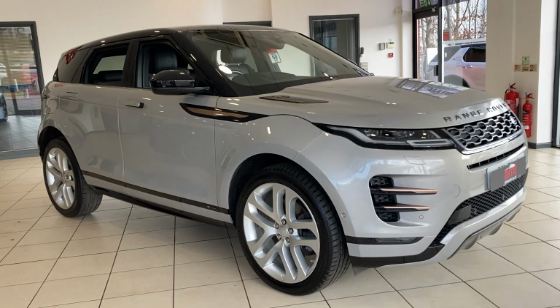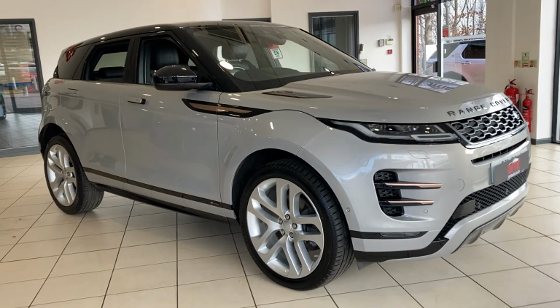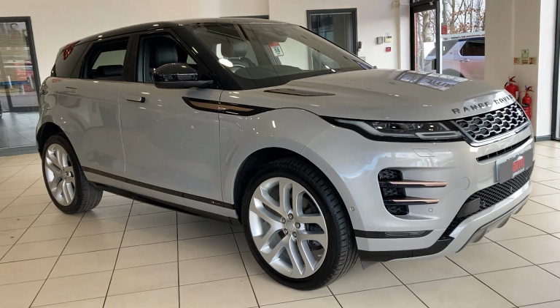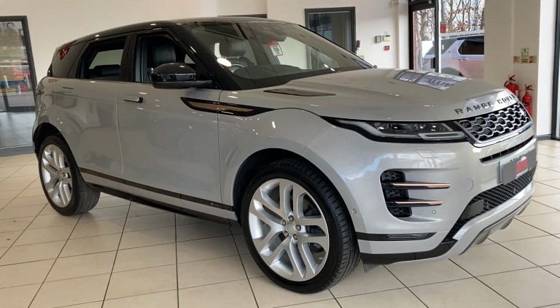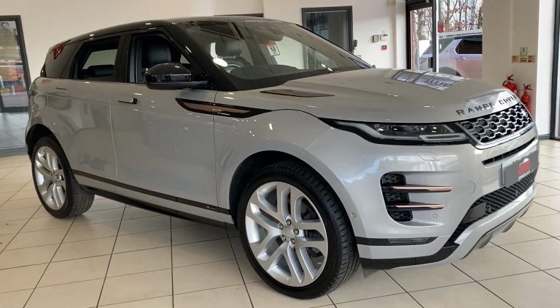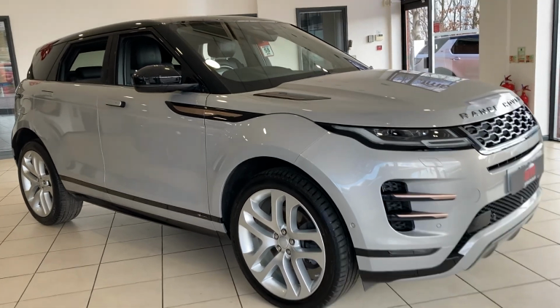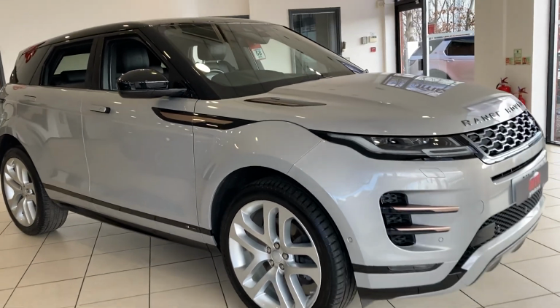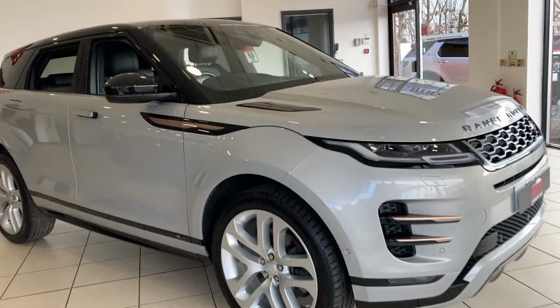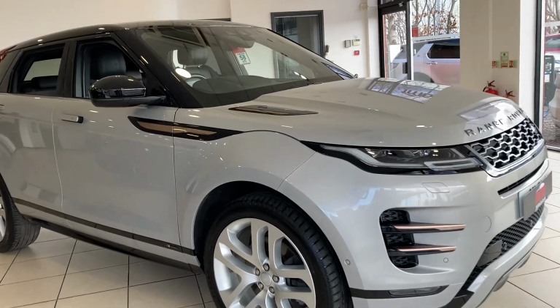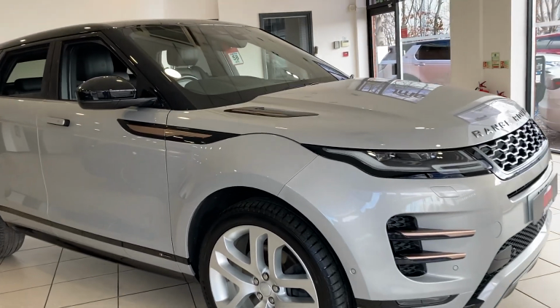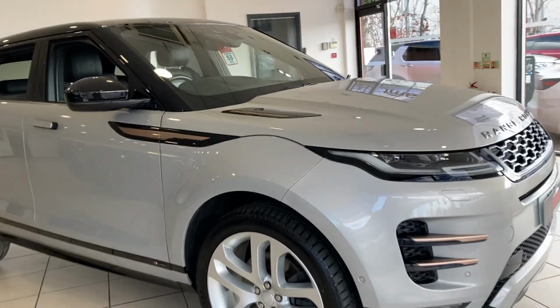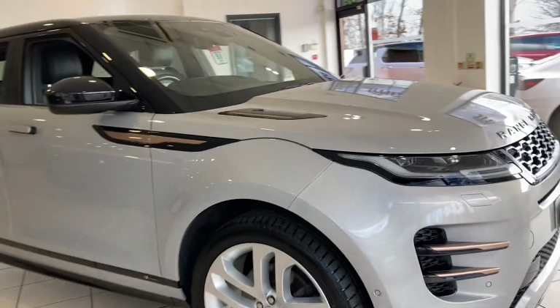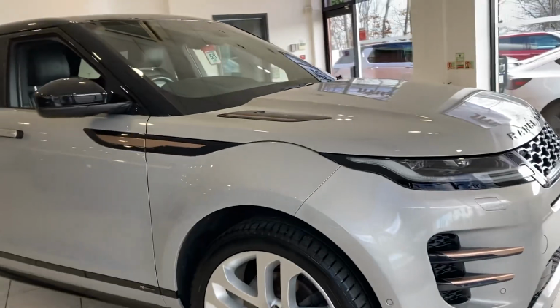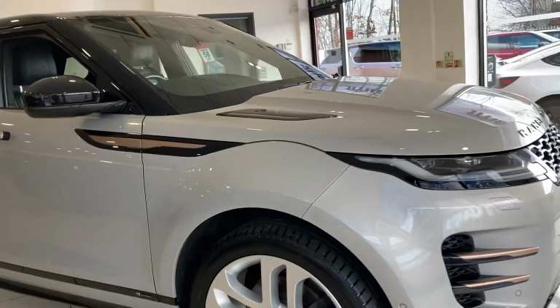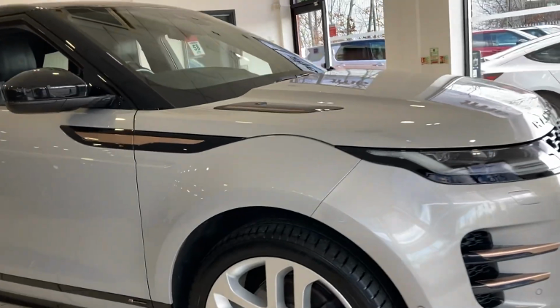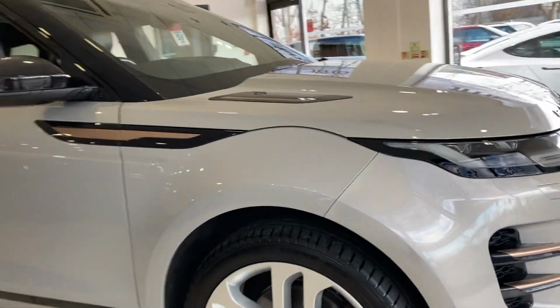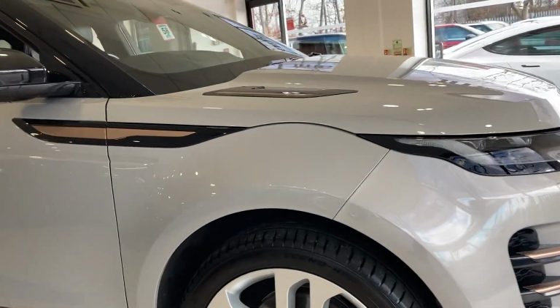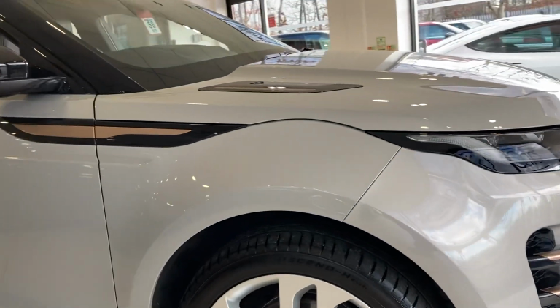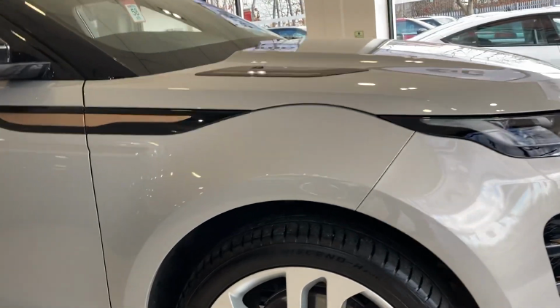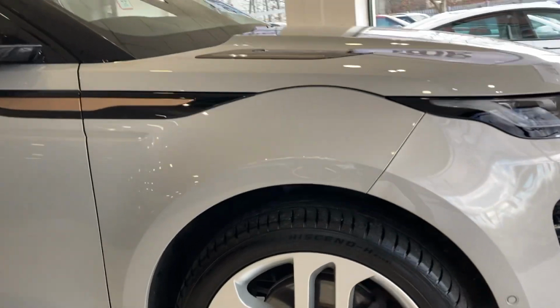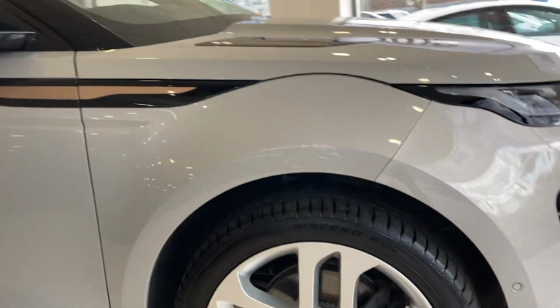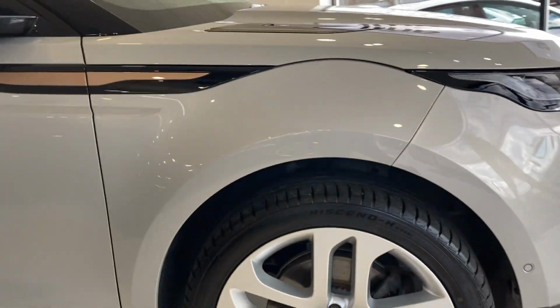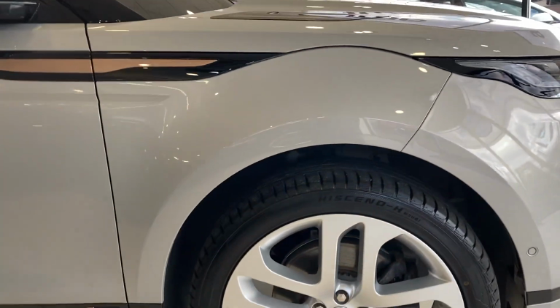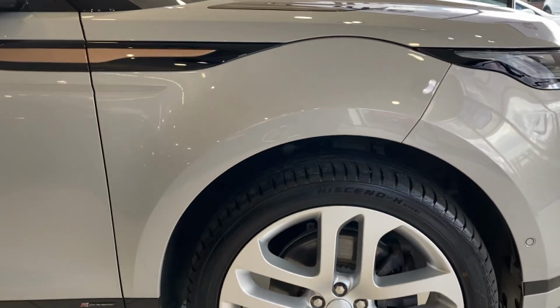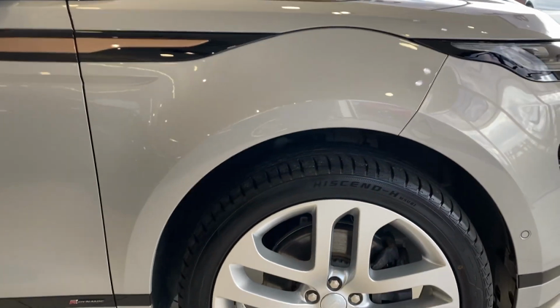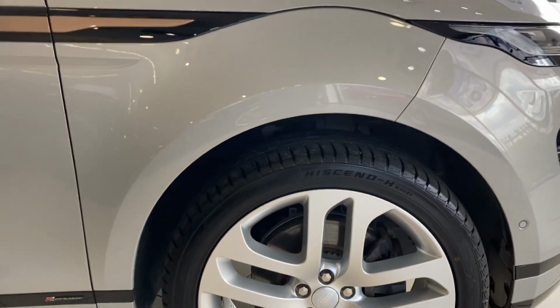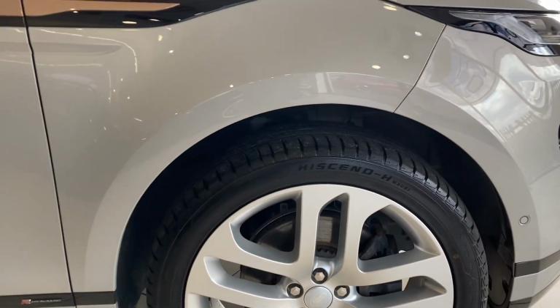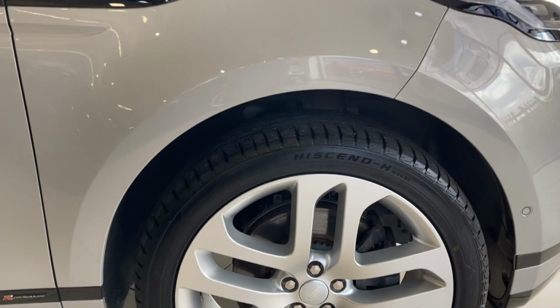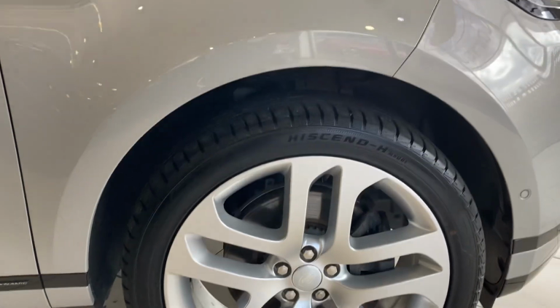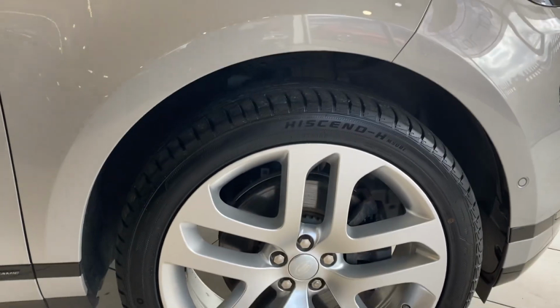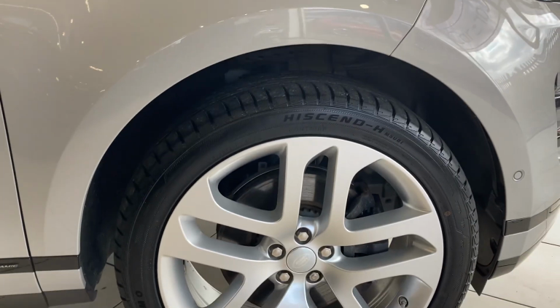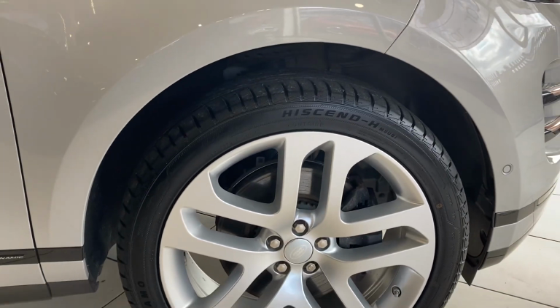As you can see, it's finished in Solid Pearl Silver with beautiful silver 20-inch alloy wheels.